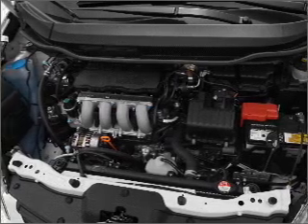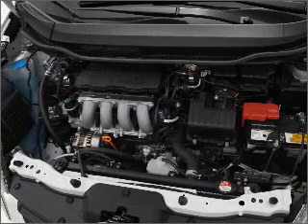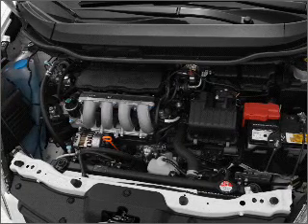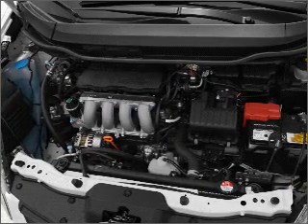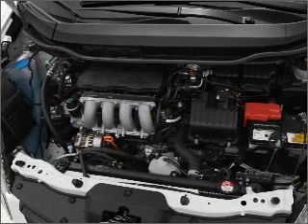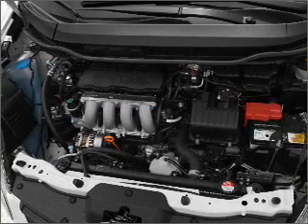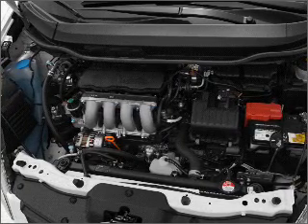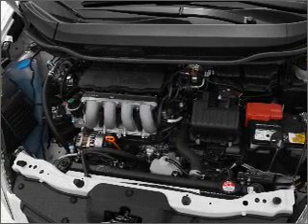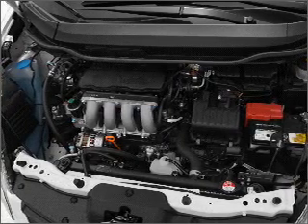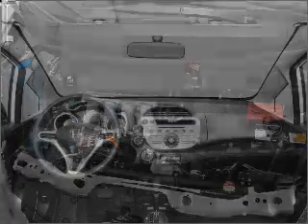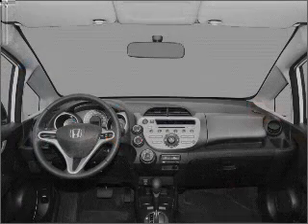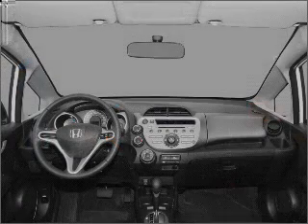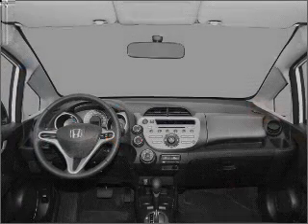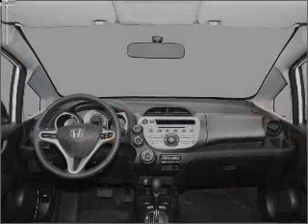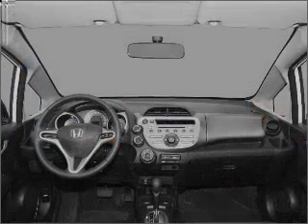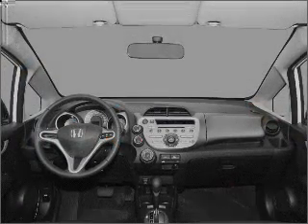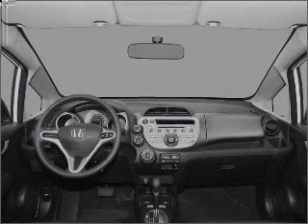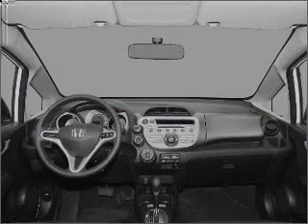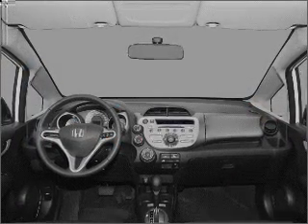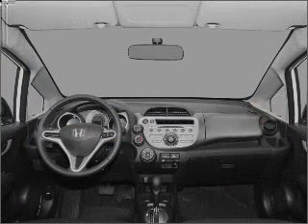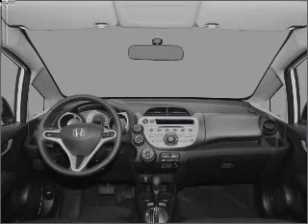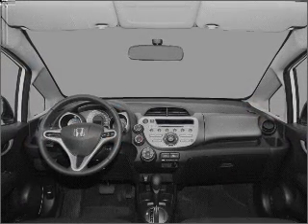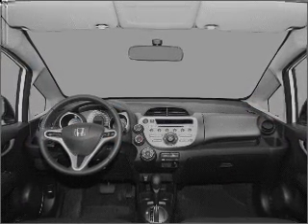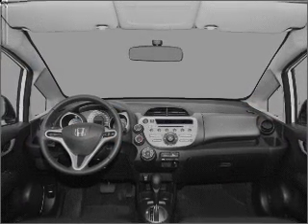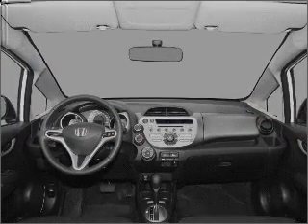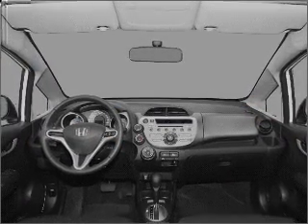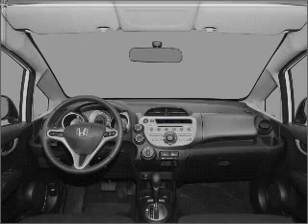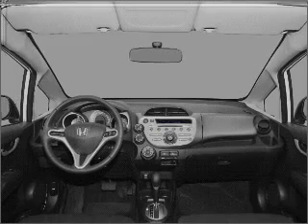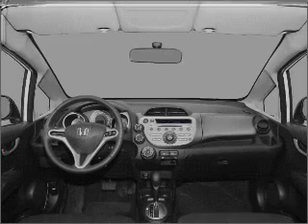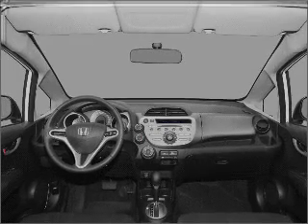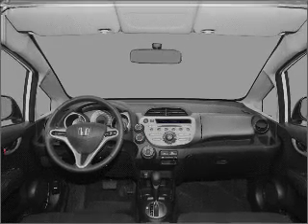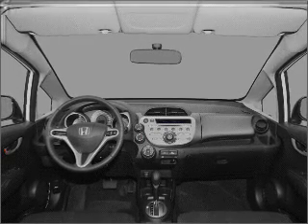An alarm system, an AM FM stereo with a CD player. Call today to schedule a test drive.